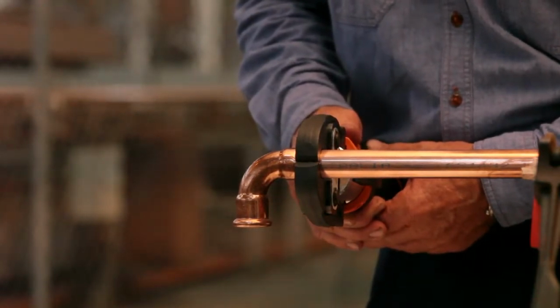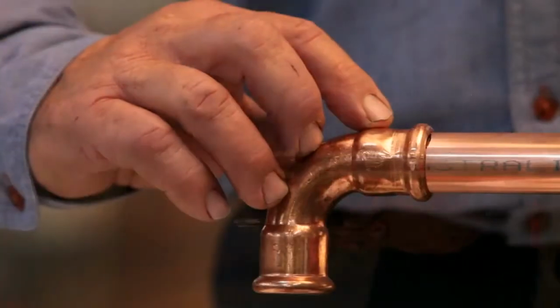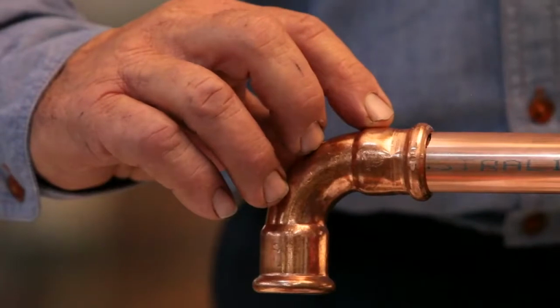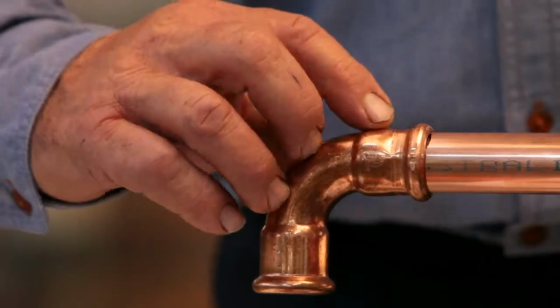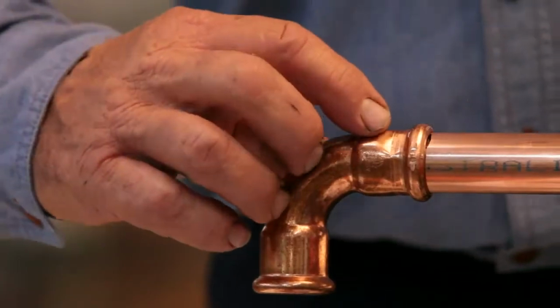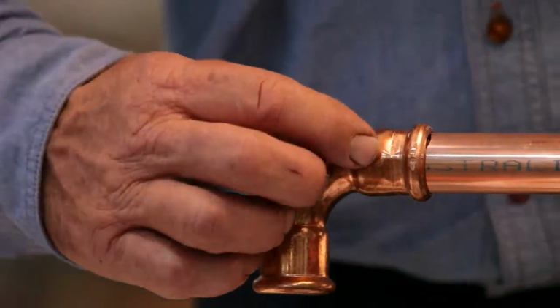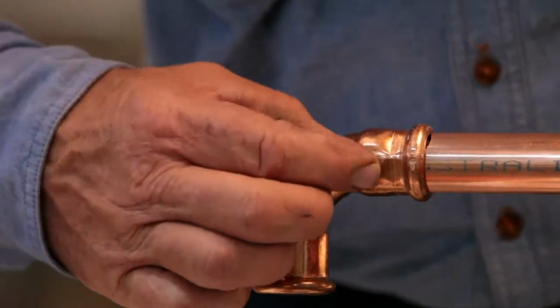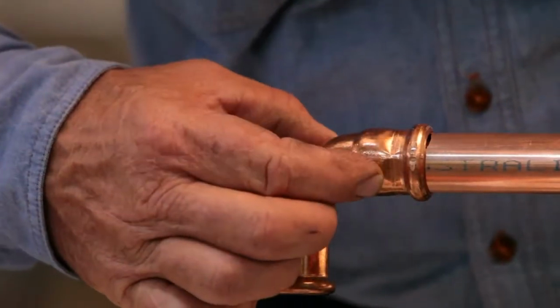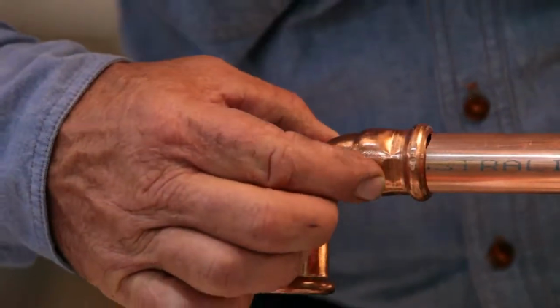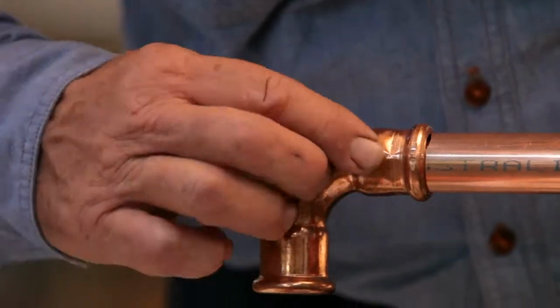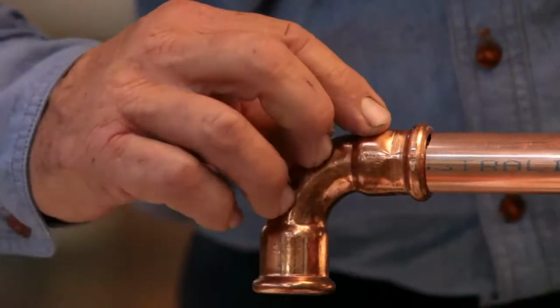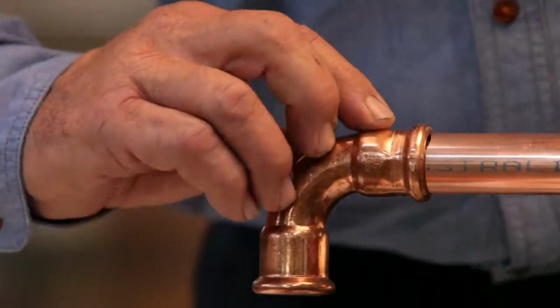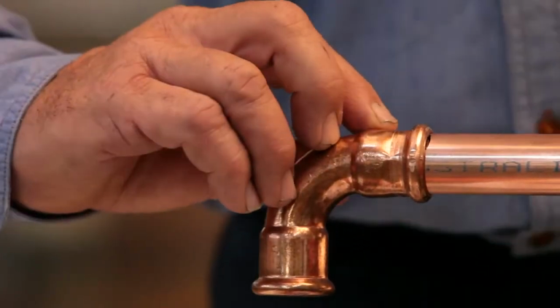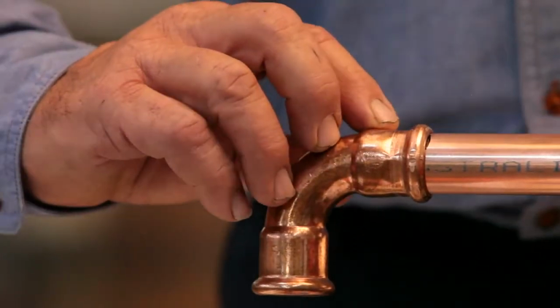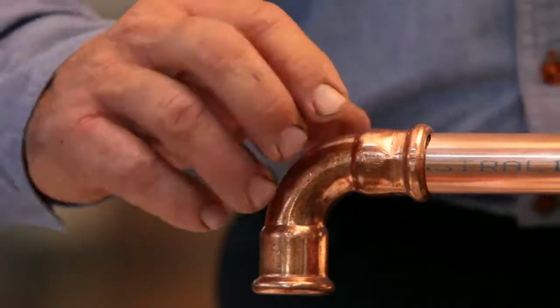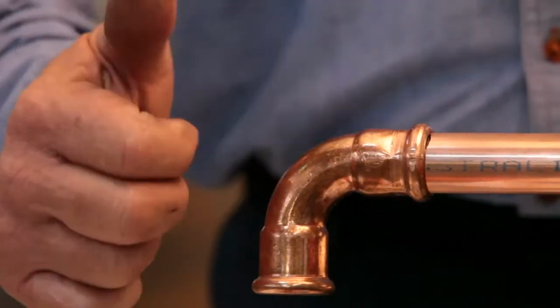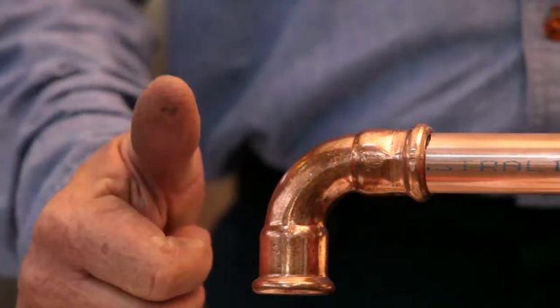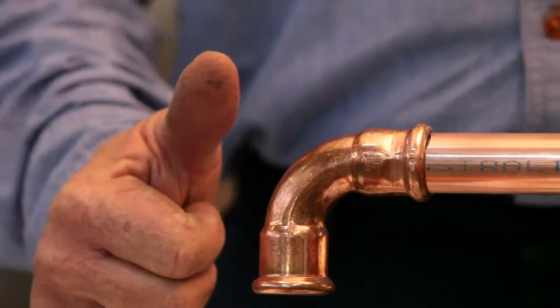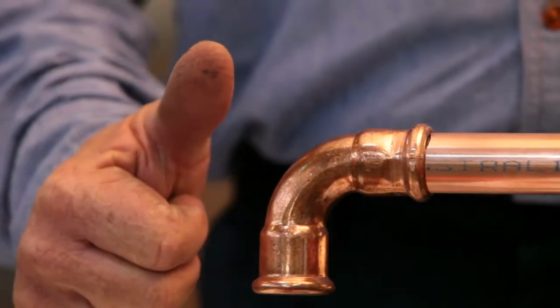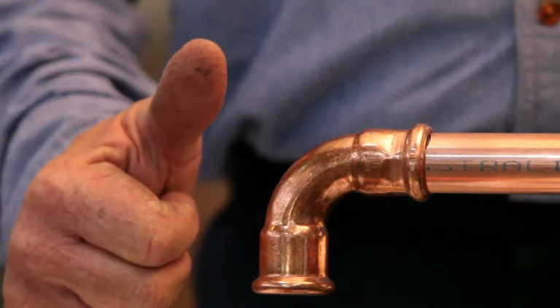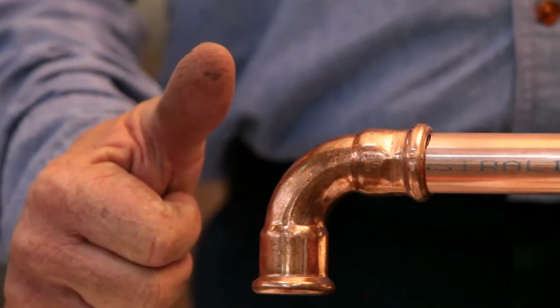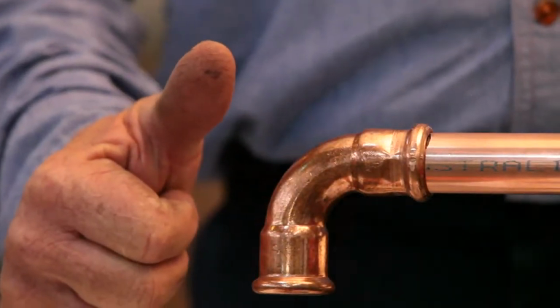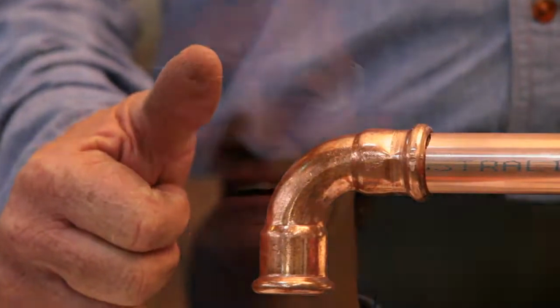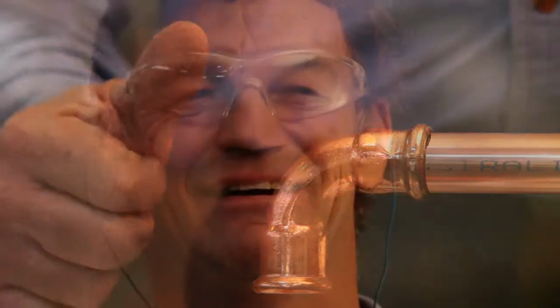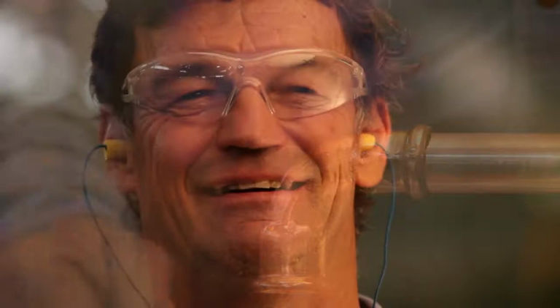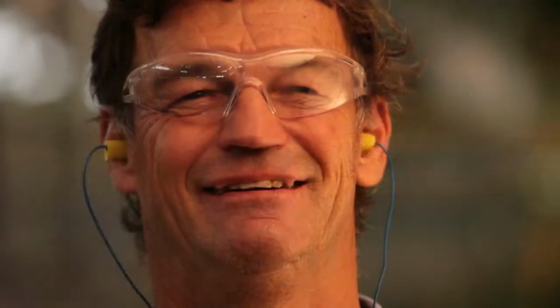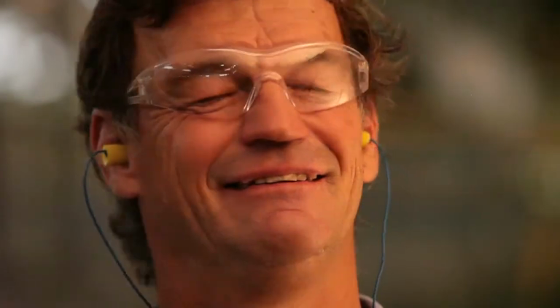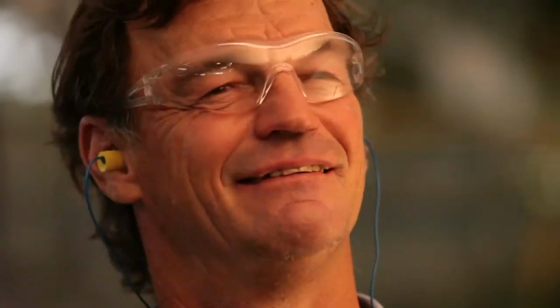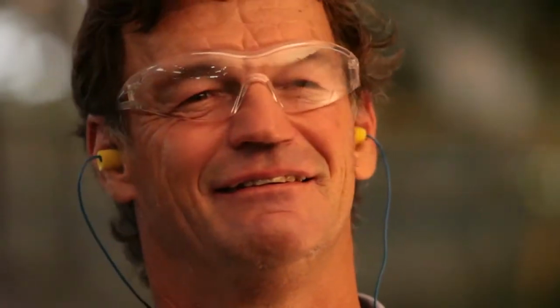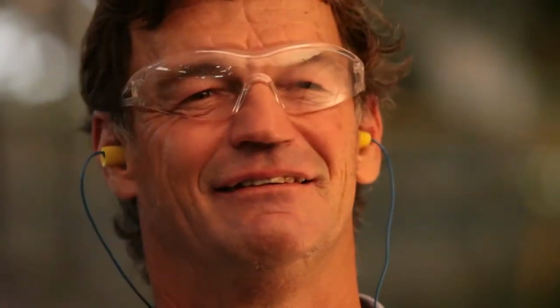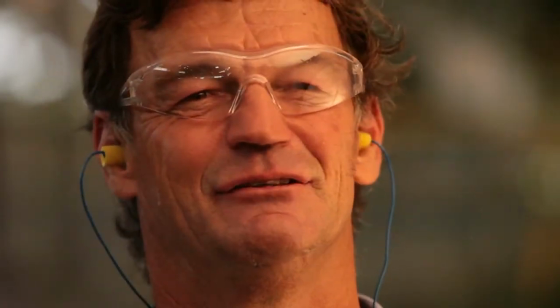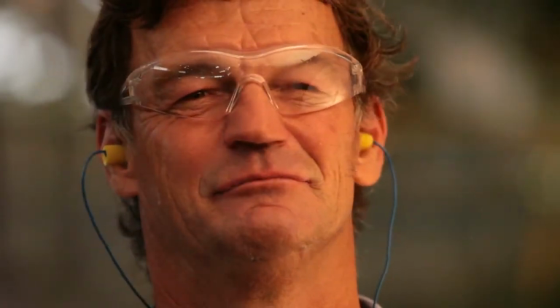And finally, visually inspect the fitting and your press is complete. How fast and easy was that?